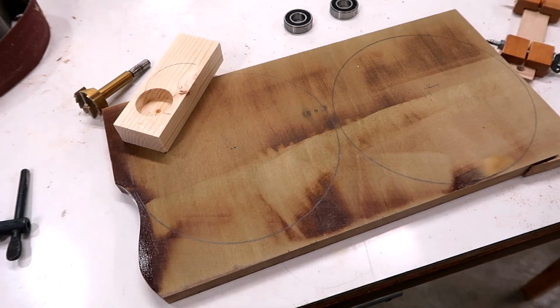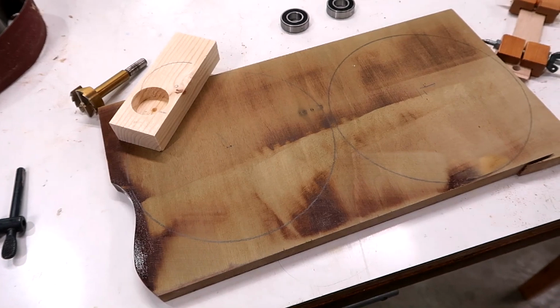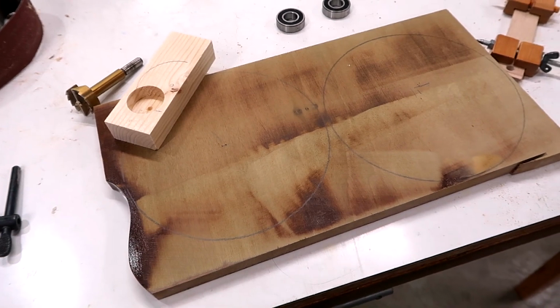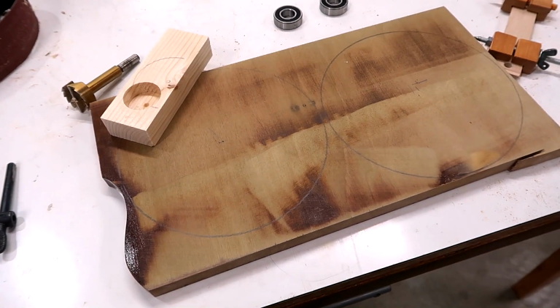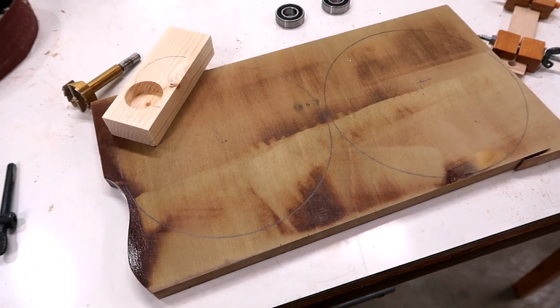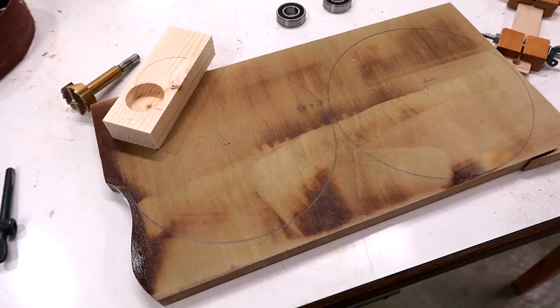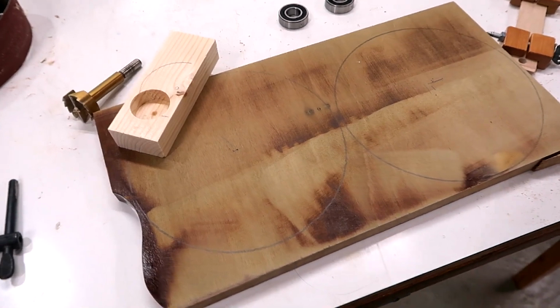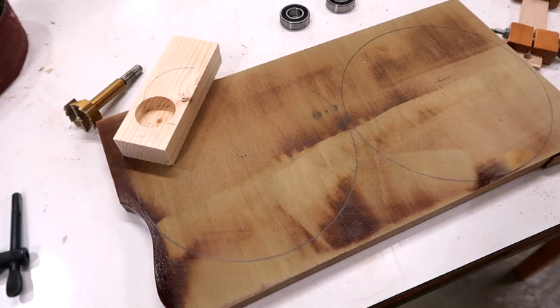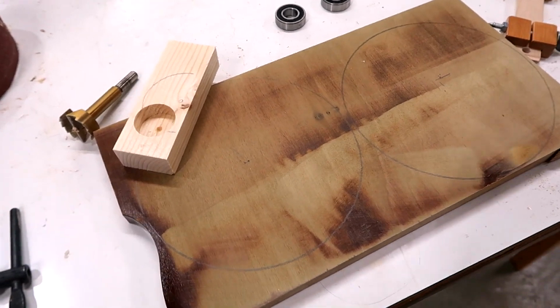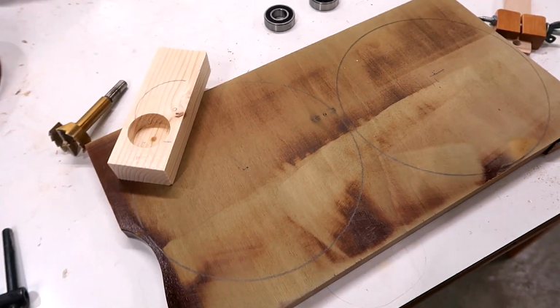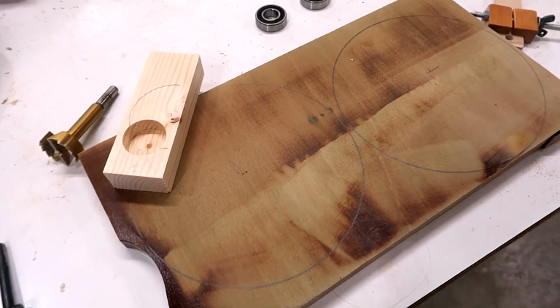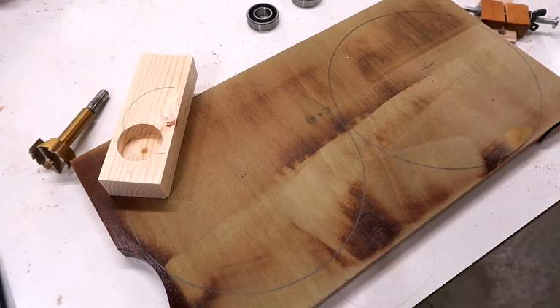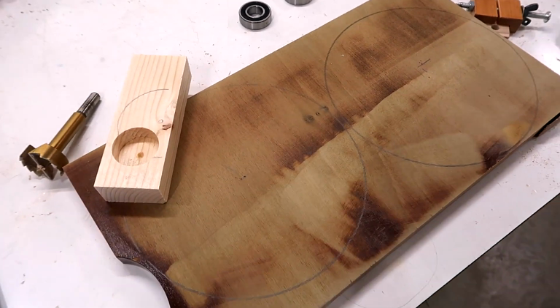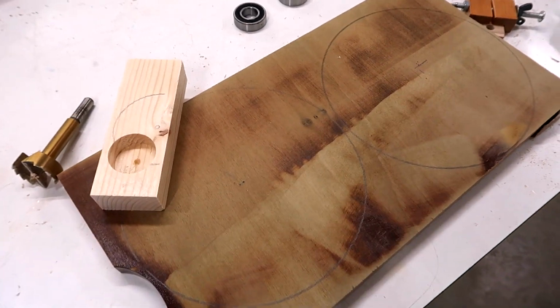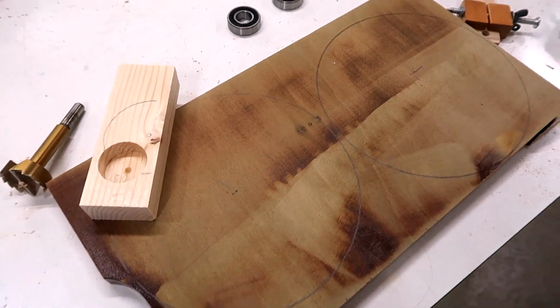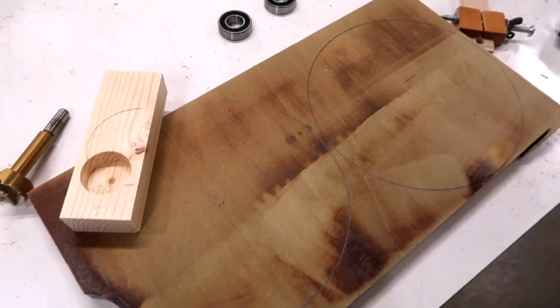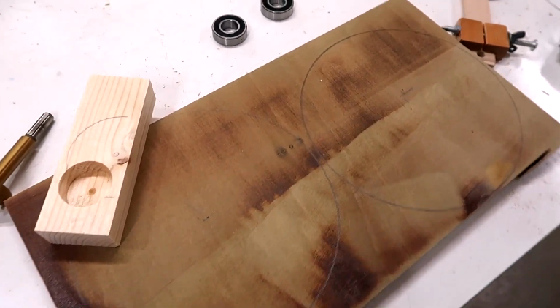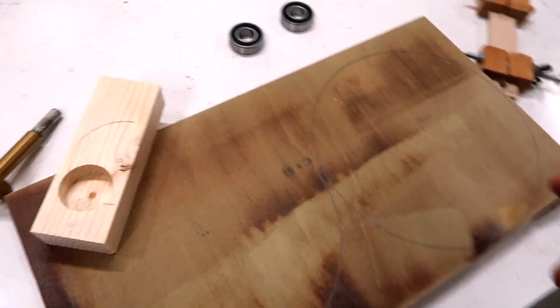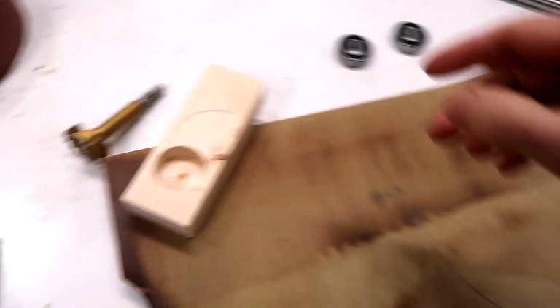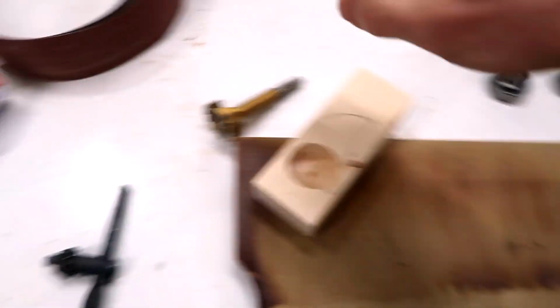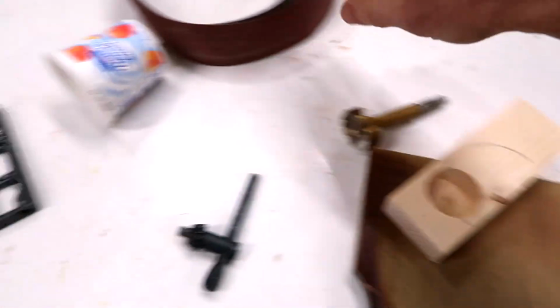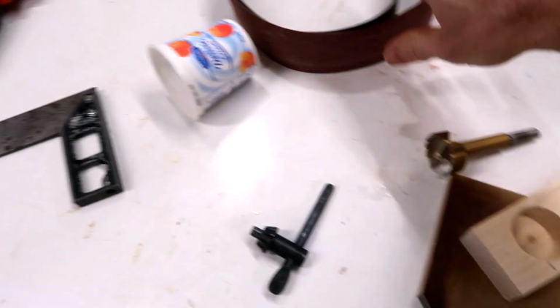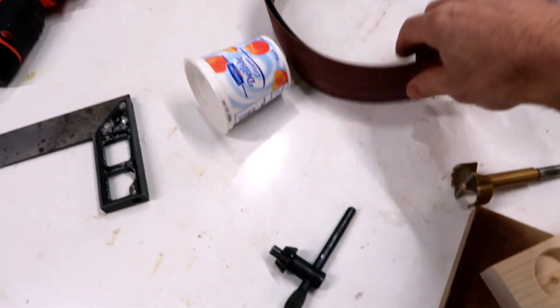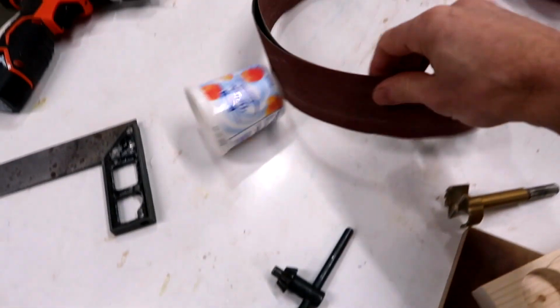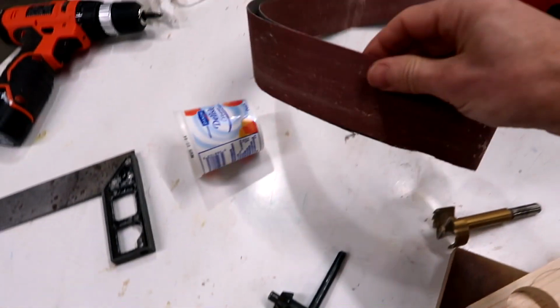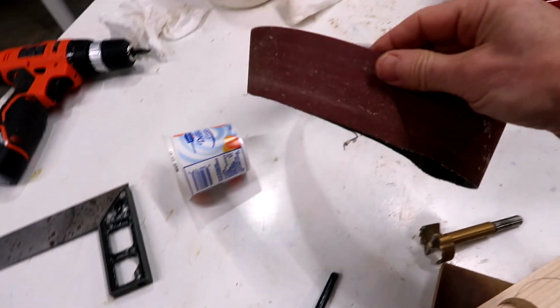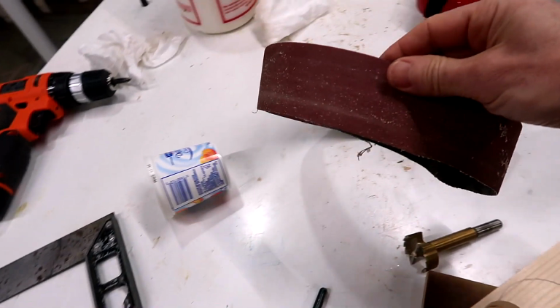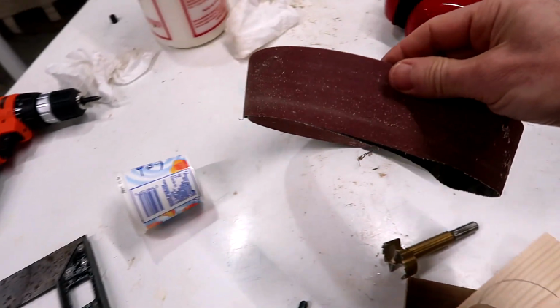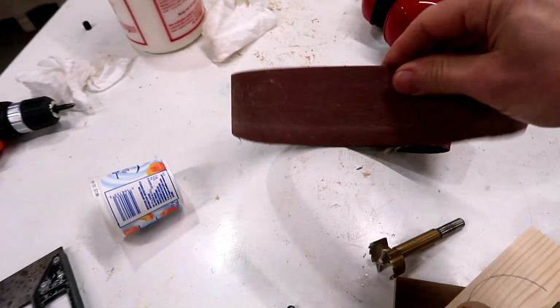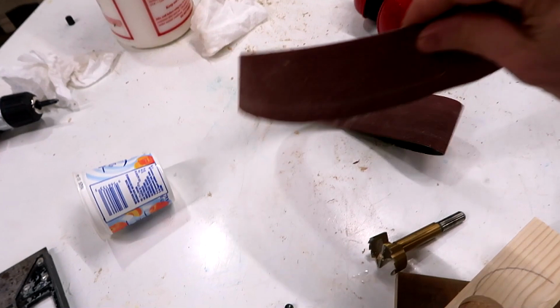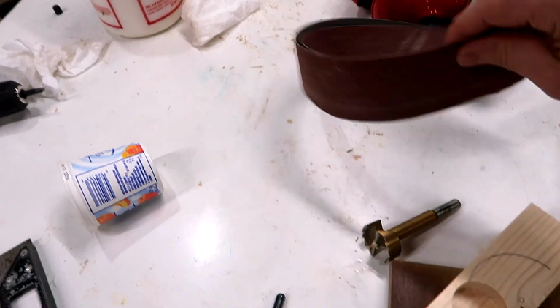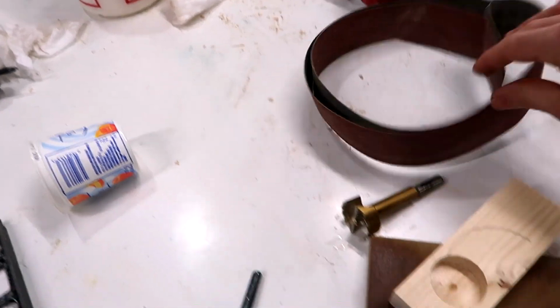I'm thinking about building some kind of belt sander, belt grinder for two inch wide belts.